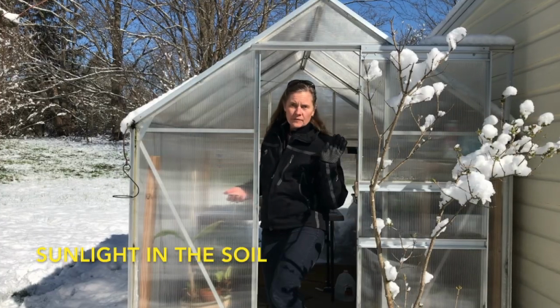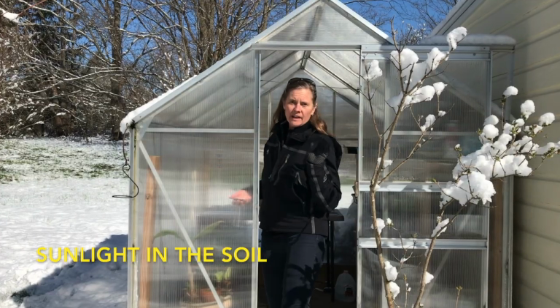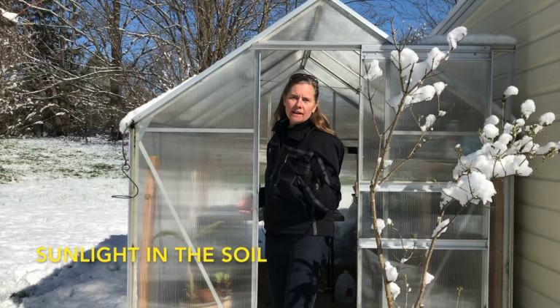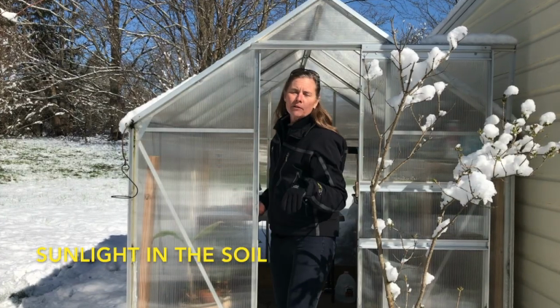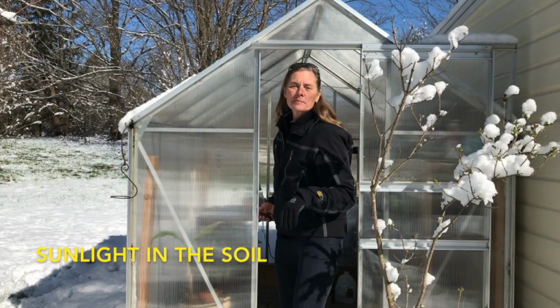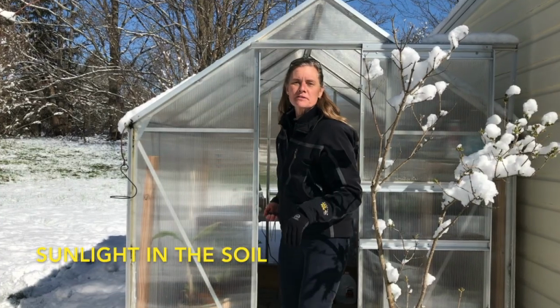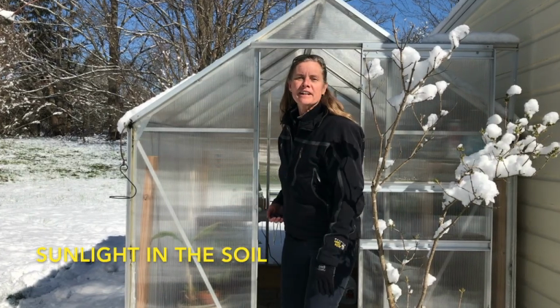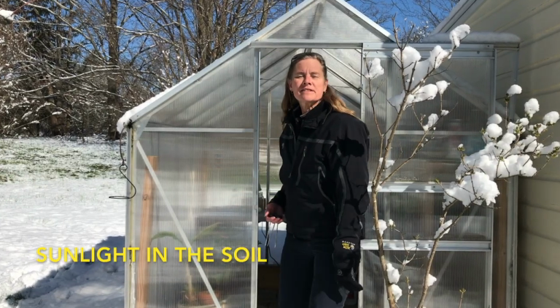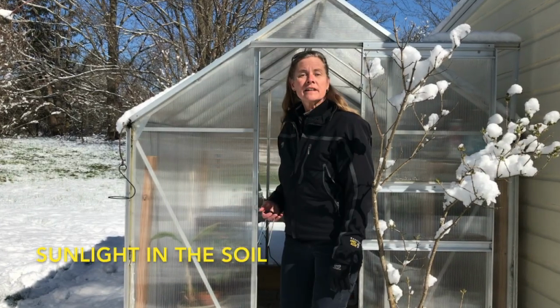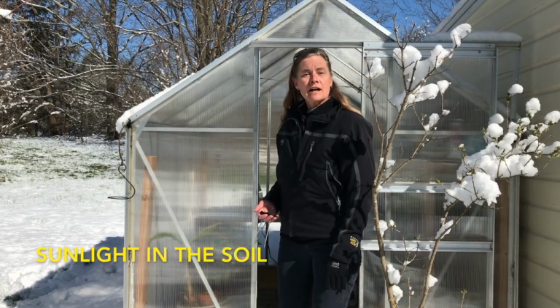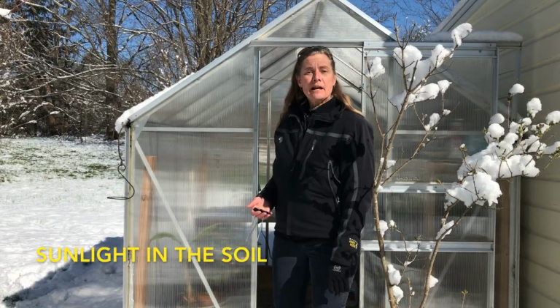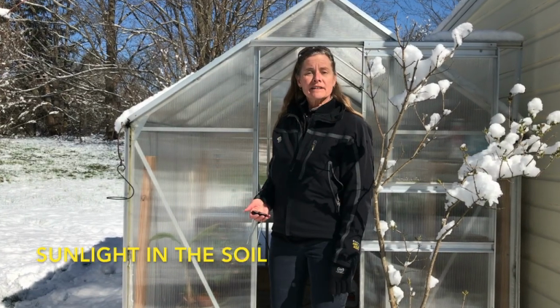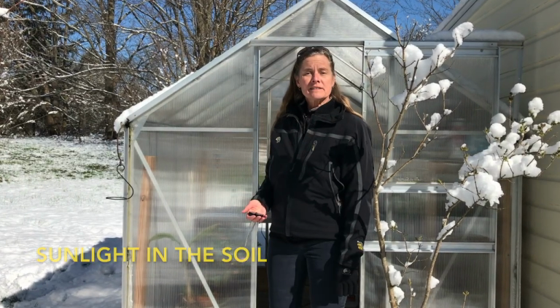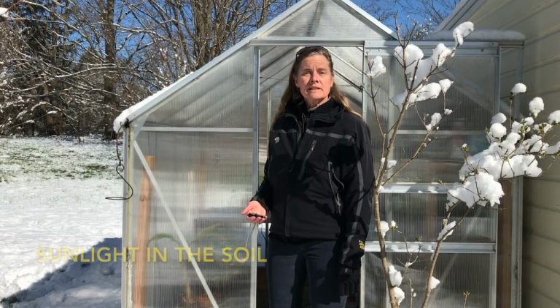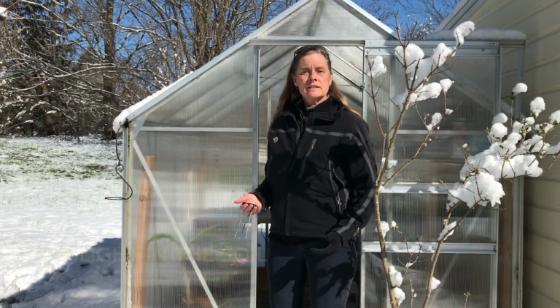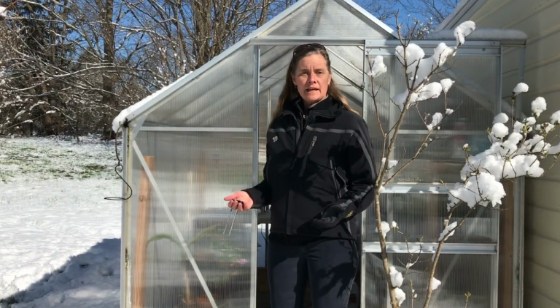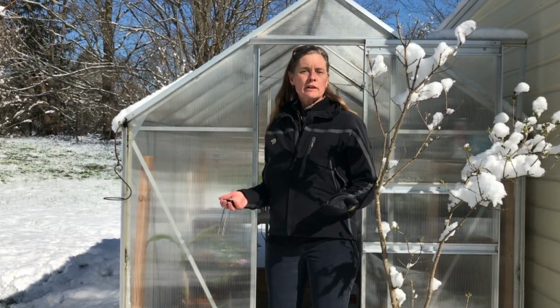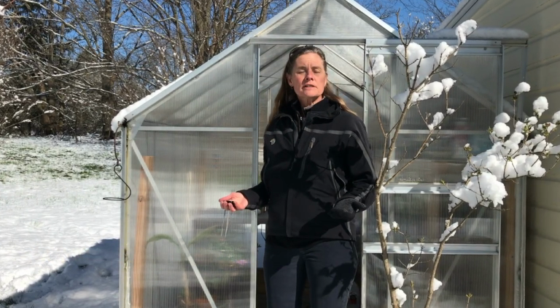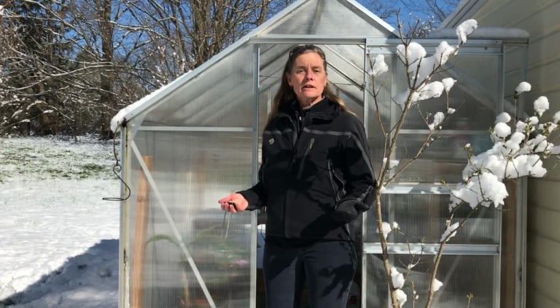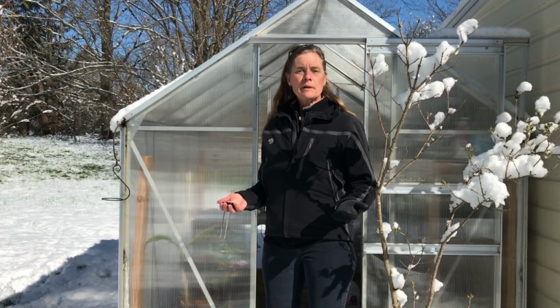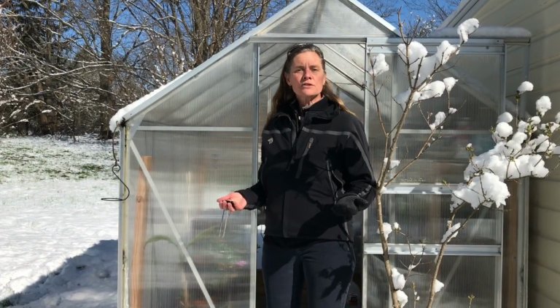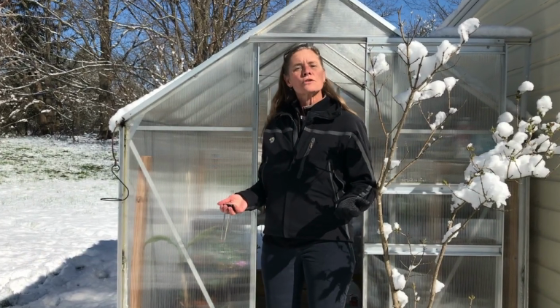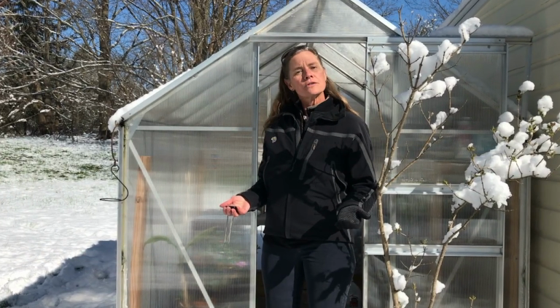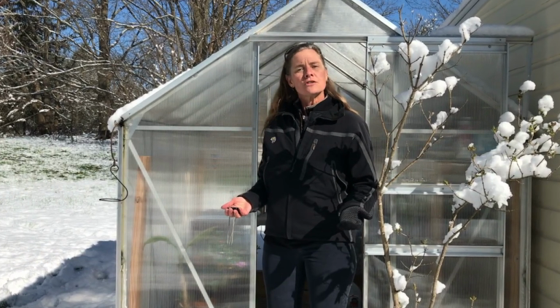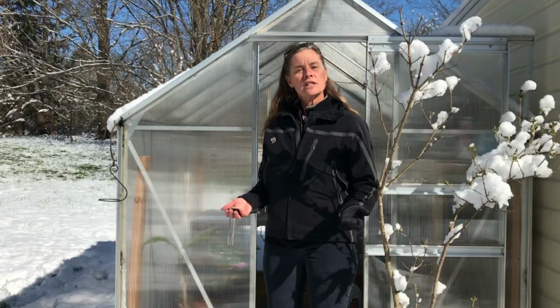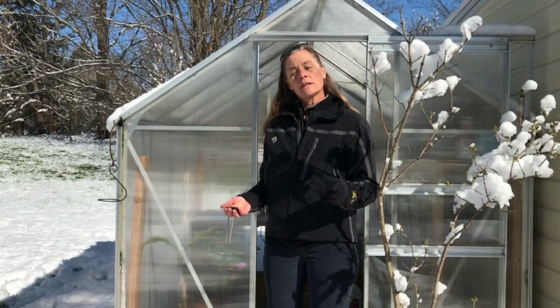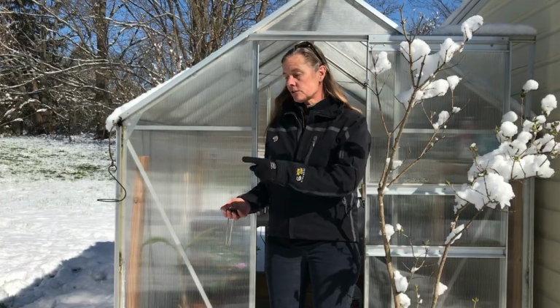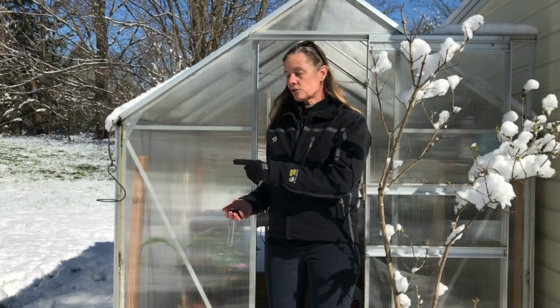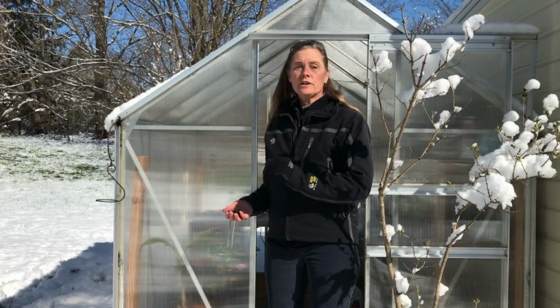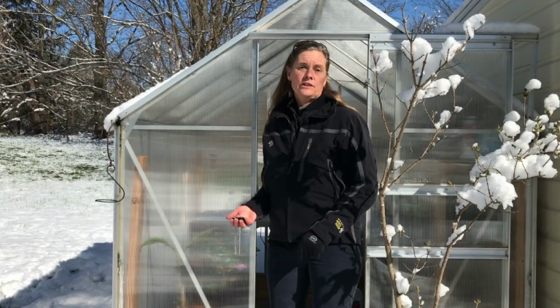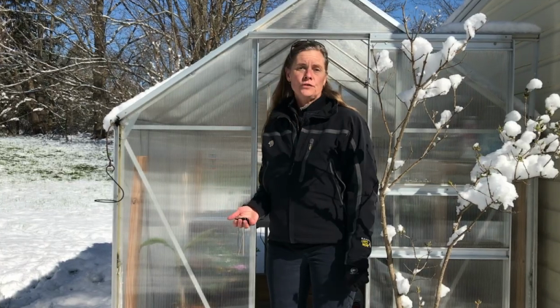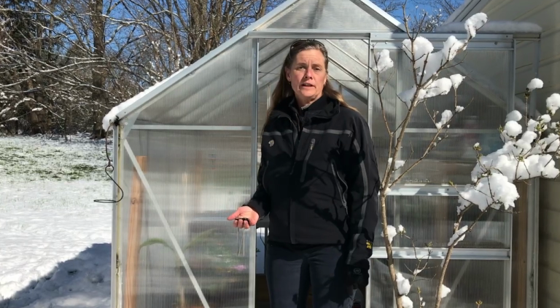Hey, welcome to The Greenhouse. I'm Alex. Today we're going to talk about solar energy stored in the soil.